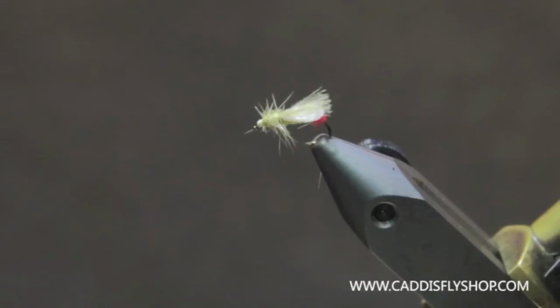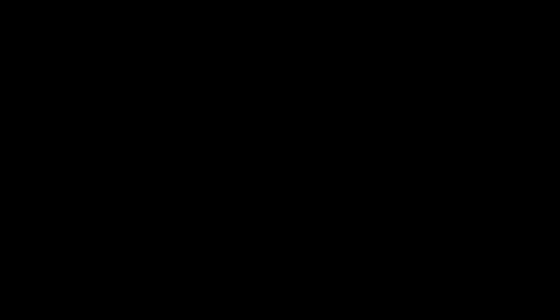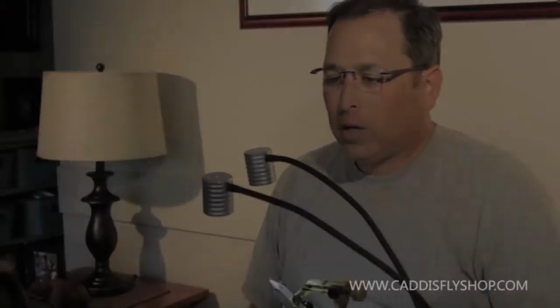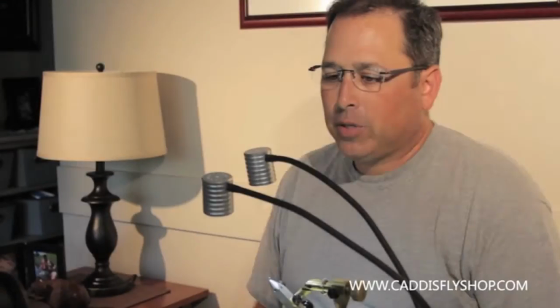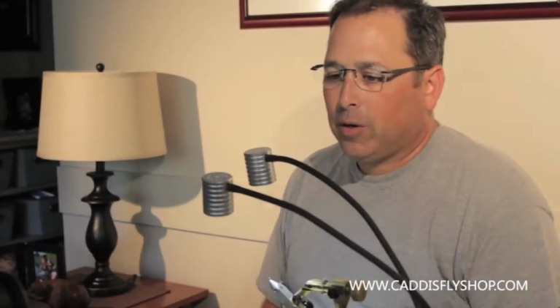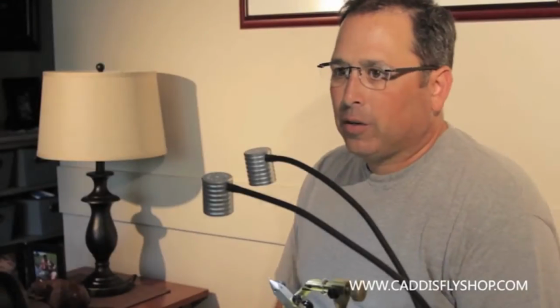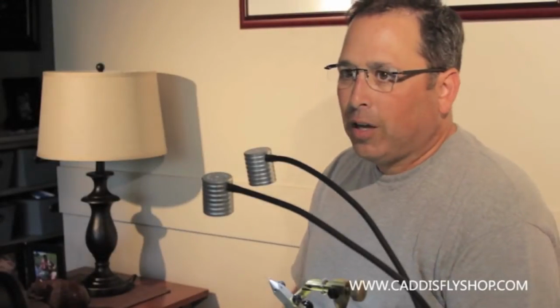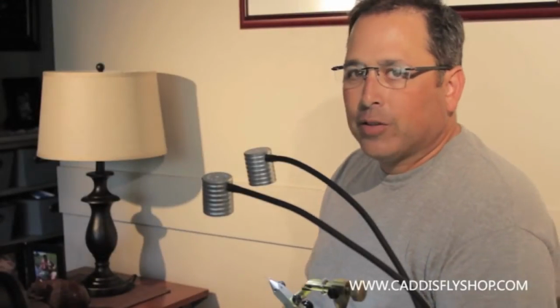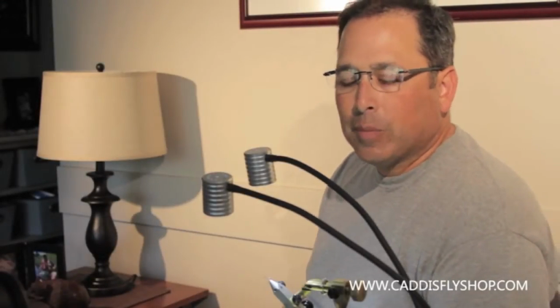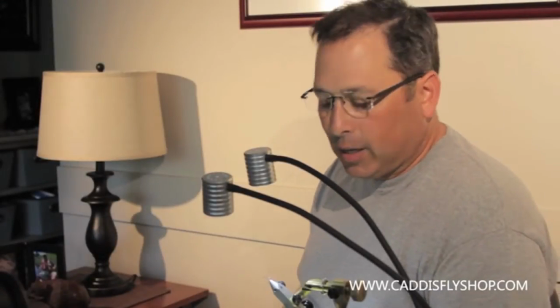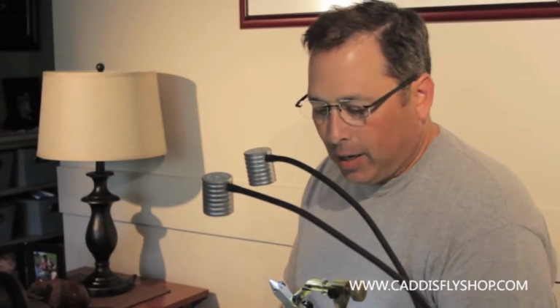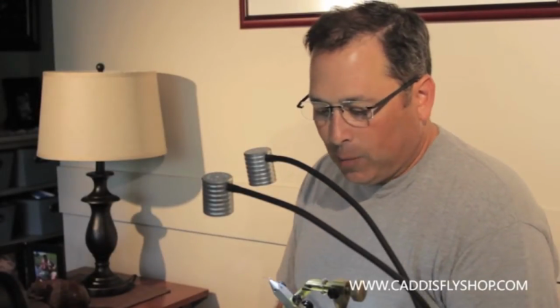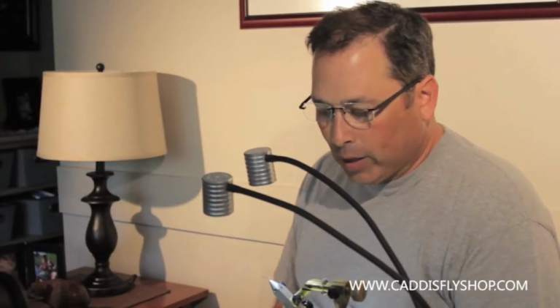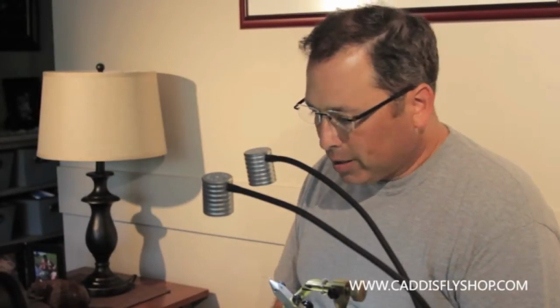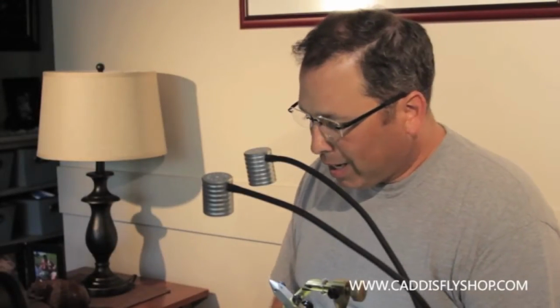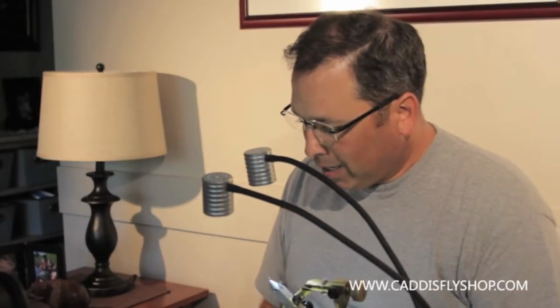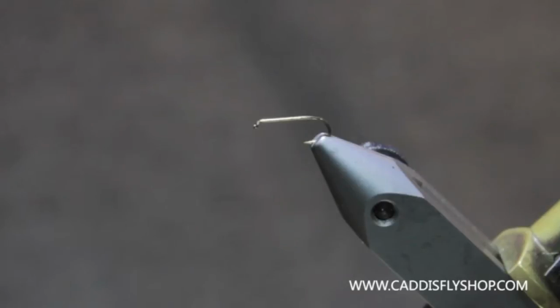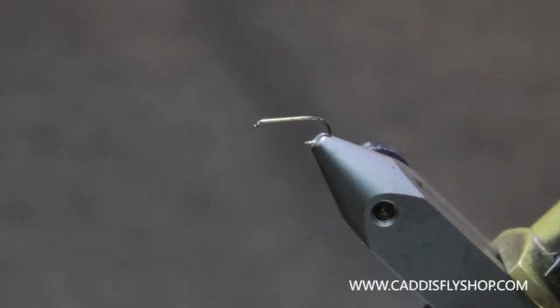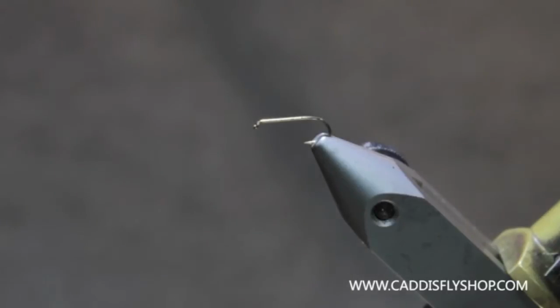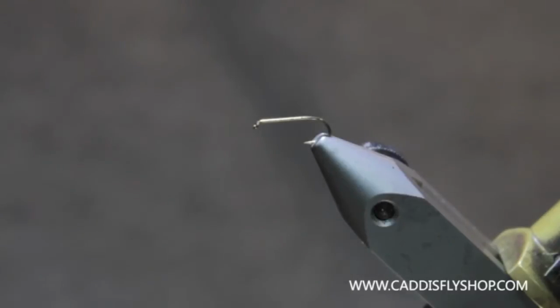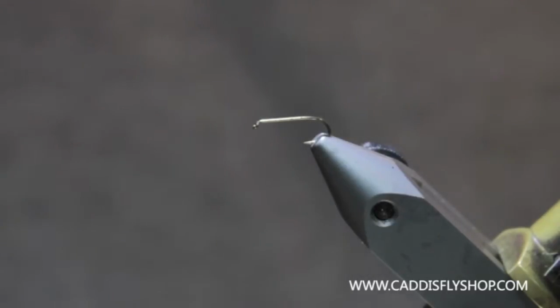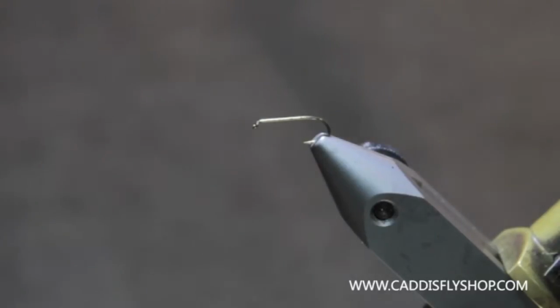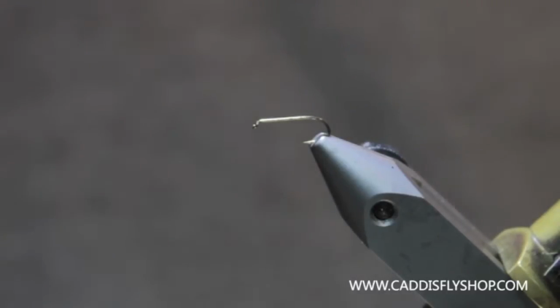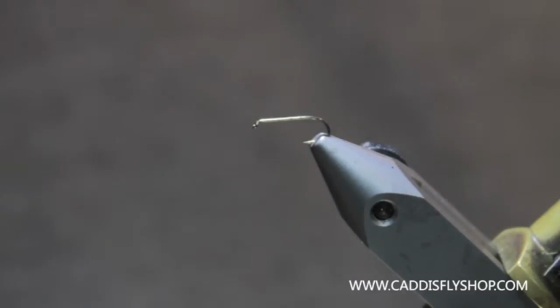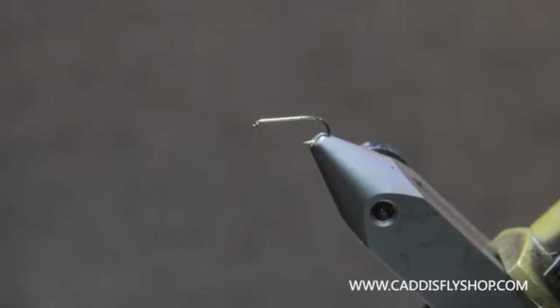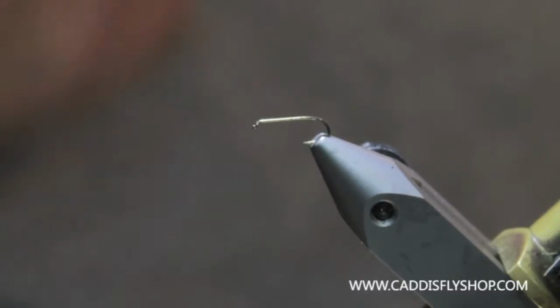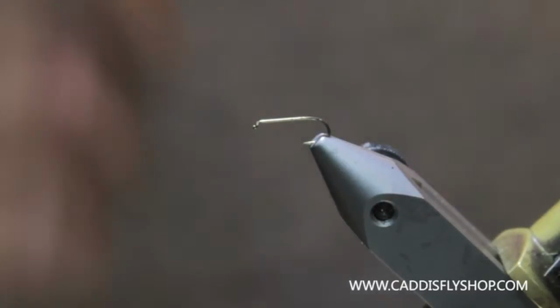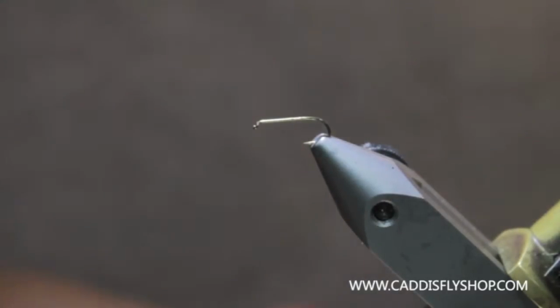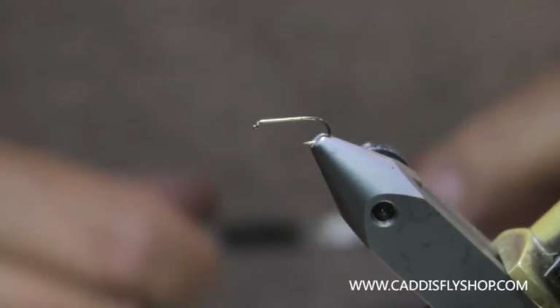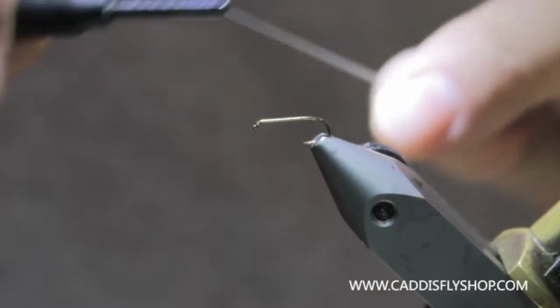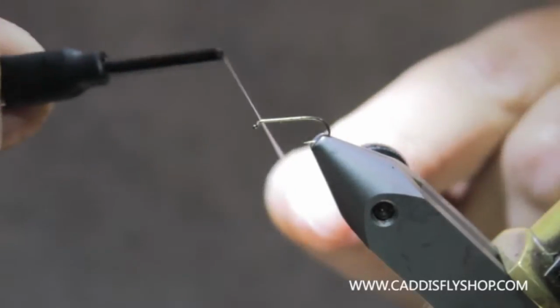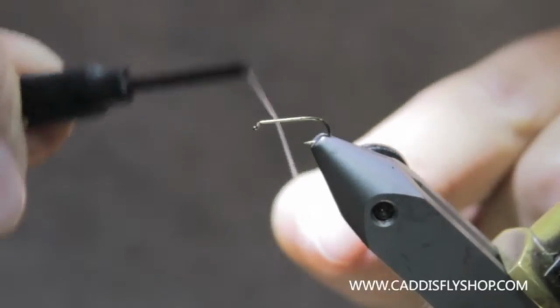Welcome to the Oregon Fly Fishing Blog. We're going to tie a loop wing yellow sally. This is my version of a yellow sally.